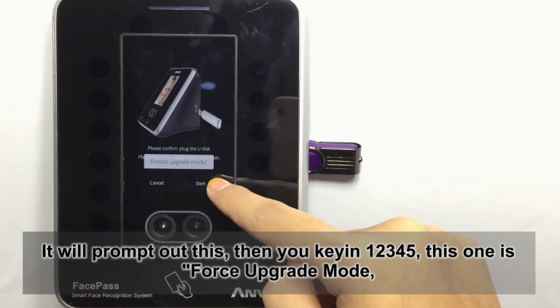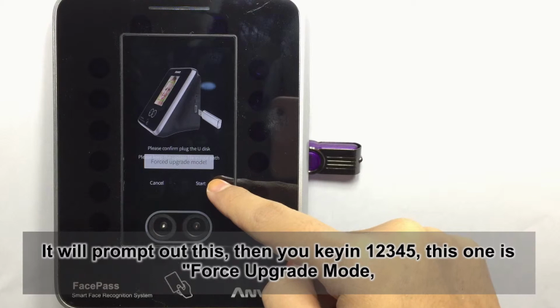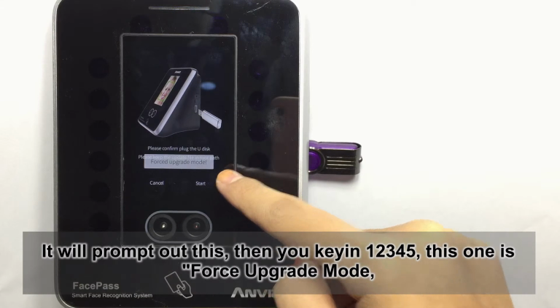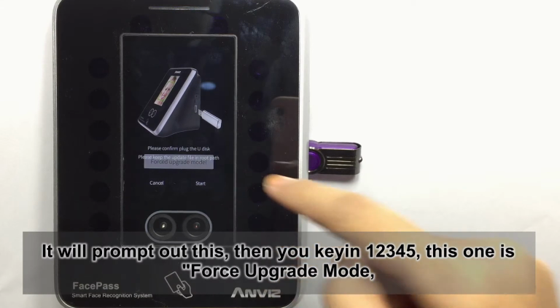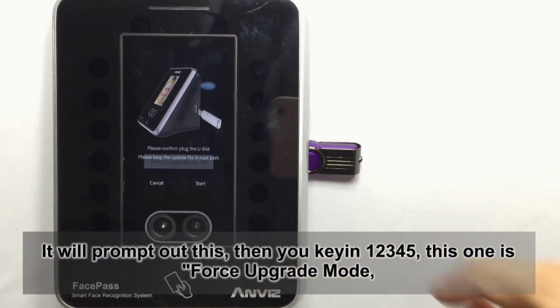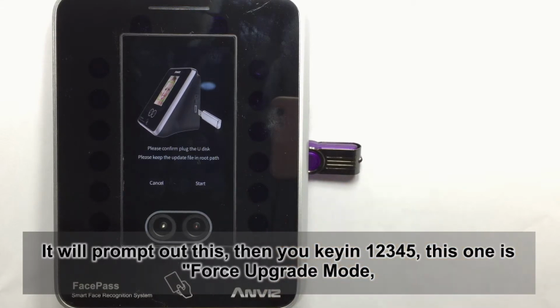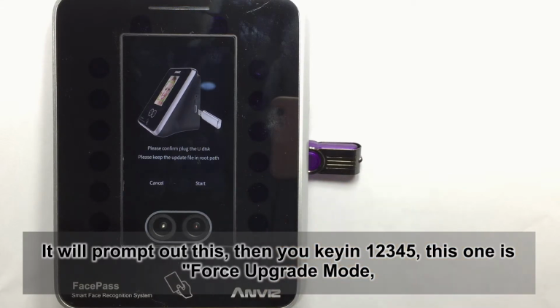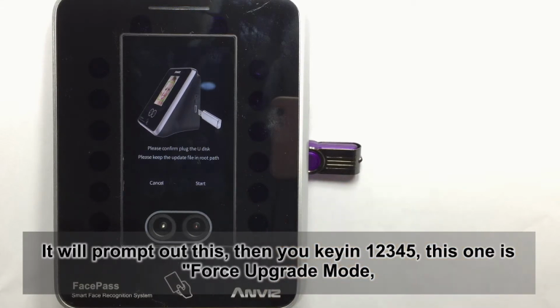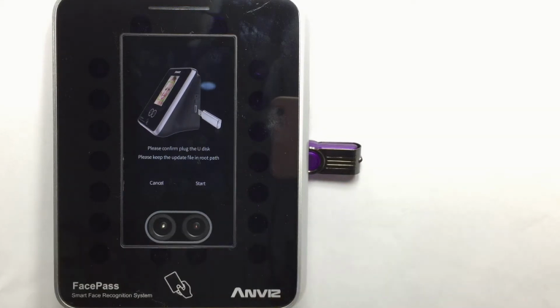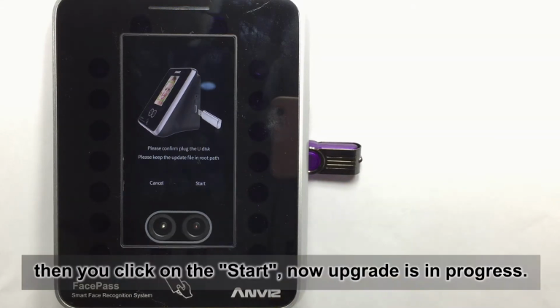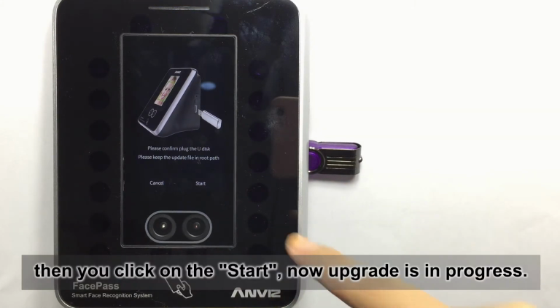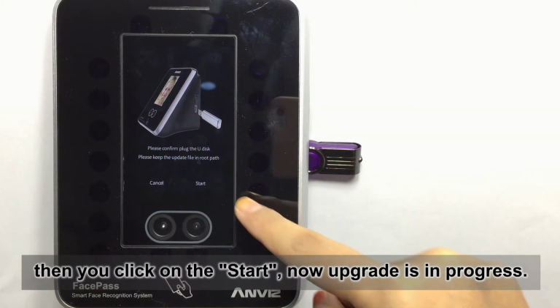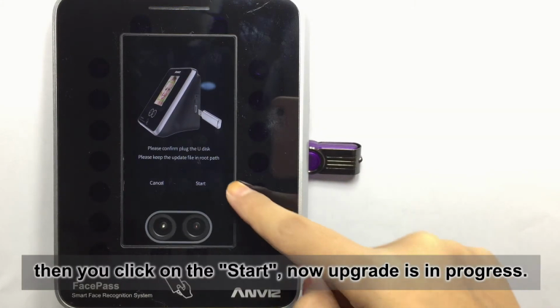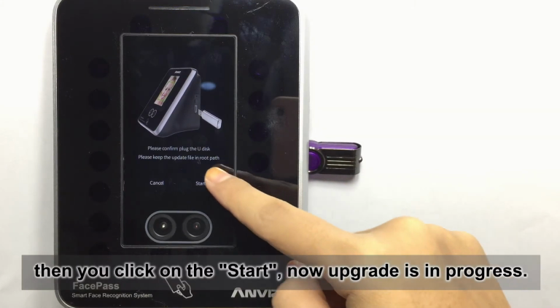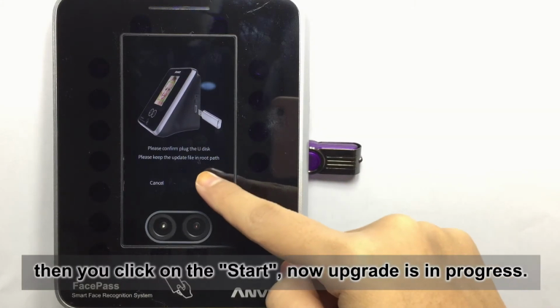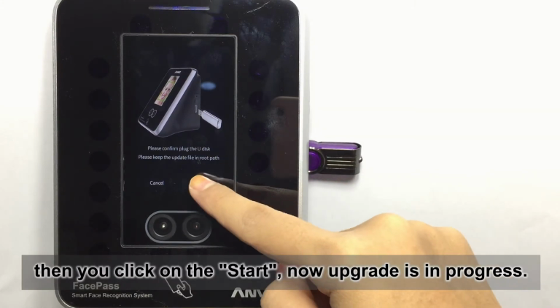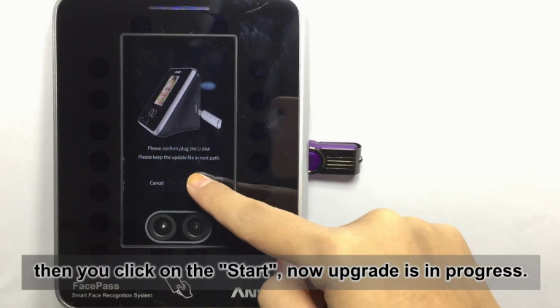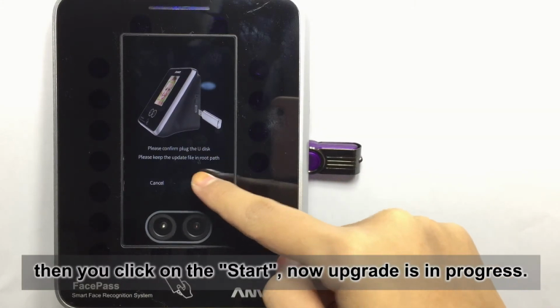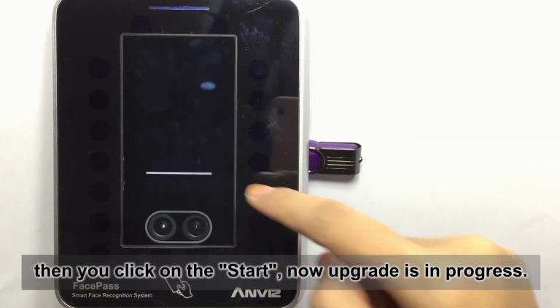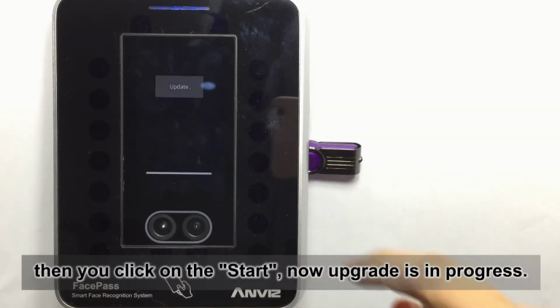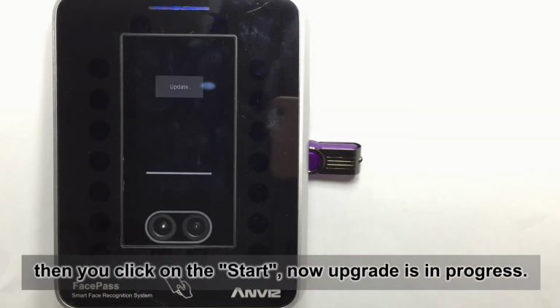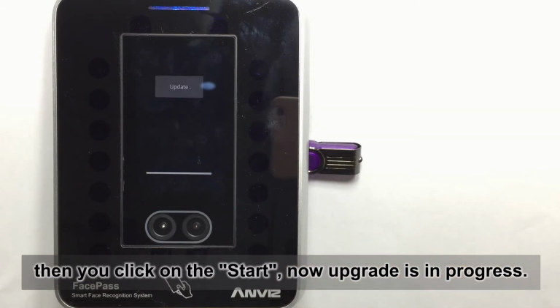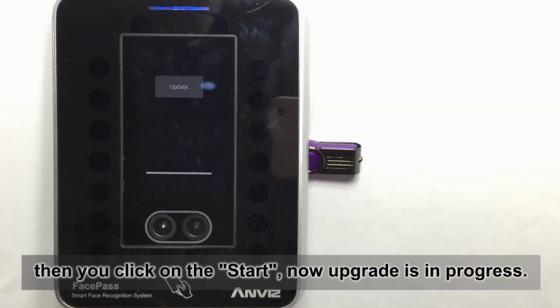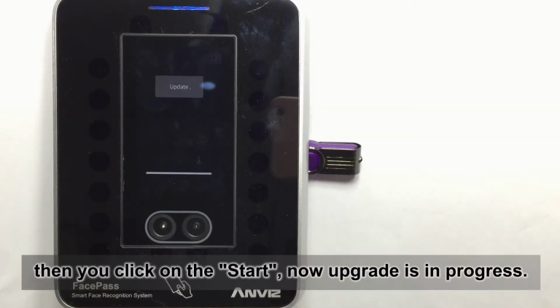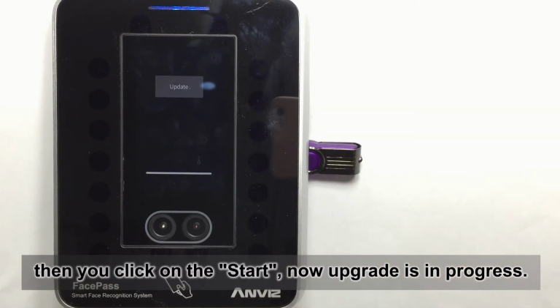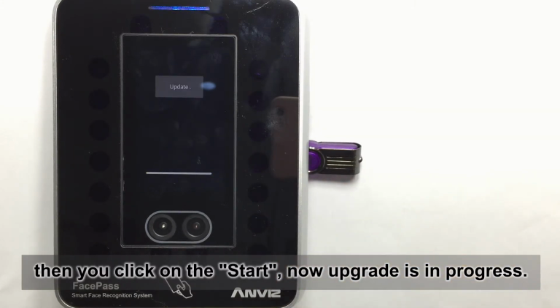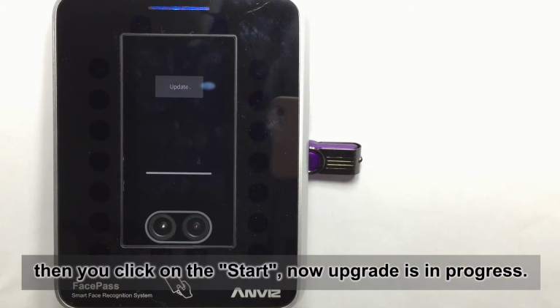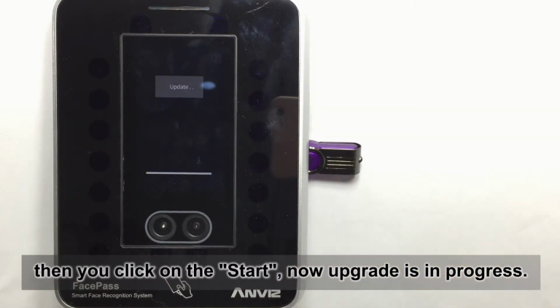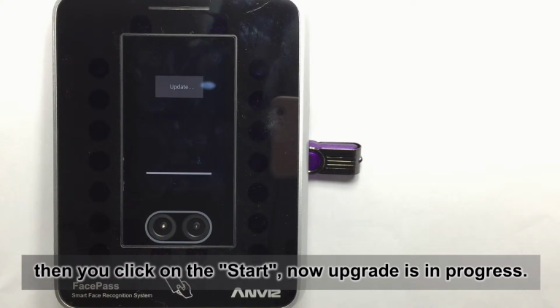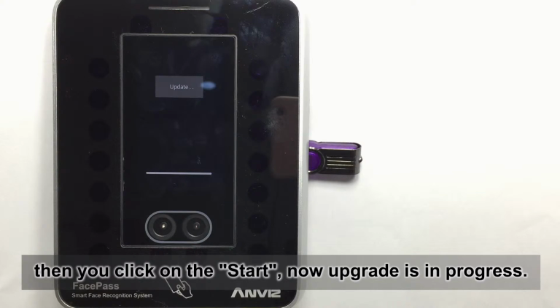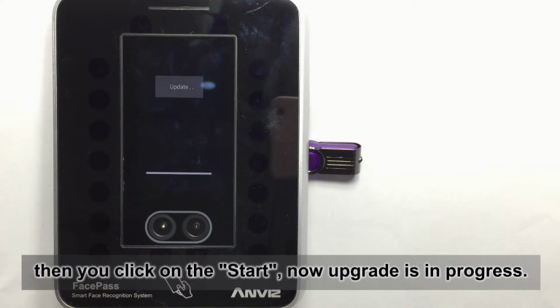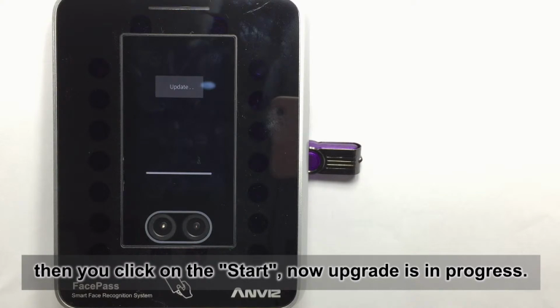This is the Force Upgrade mode. Then you click on Start. Now the upgrade is in progress.